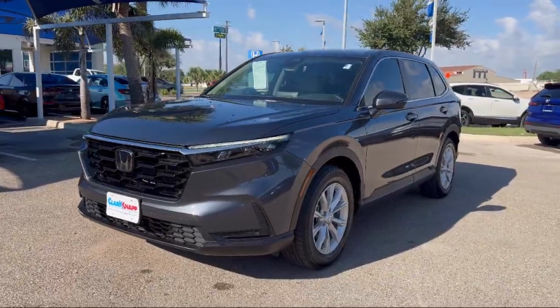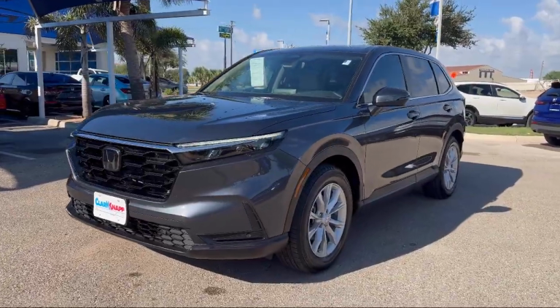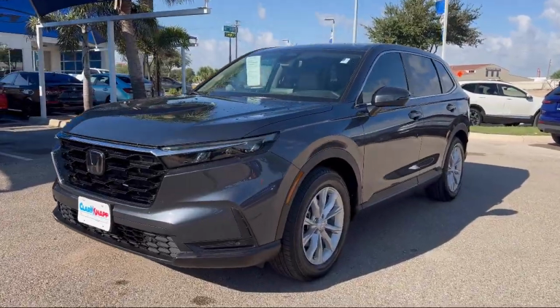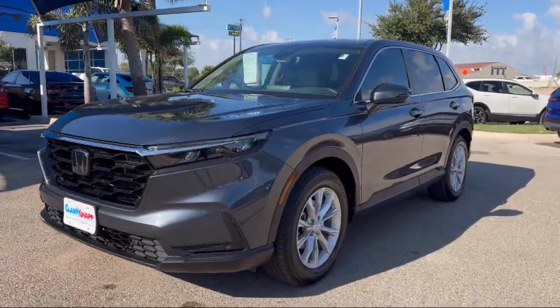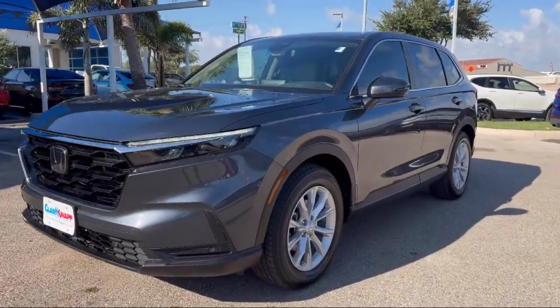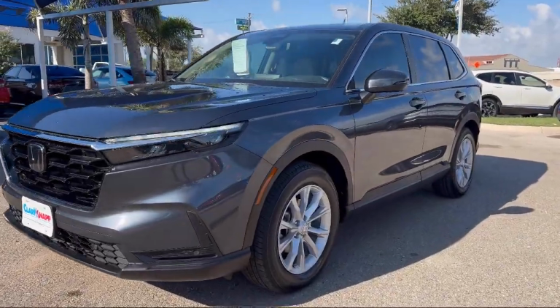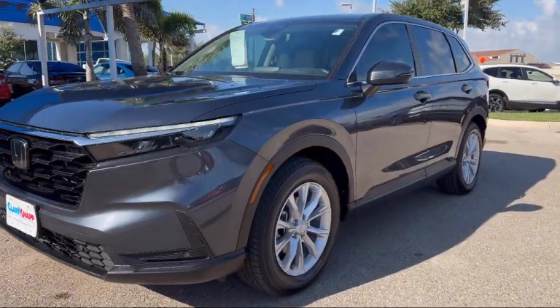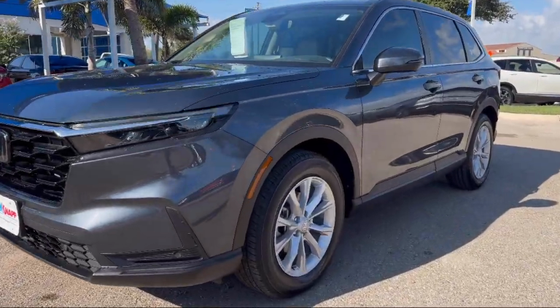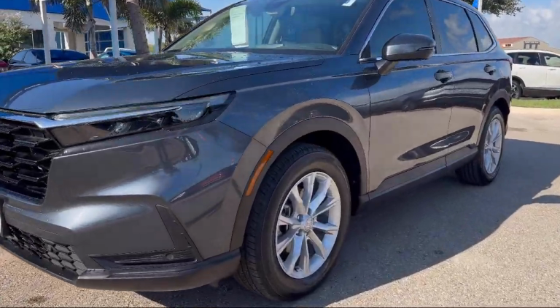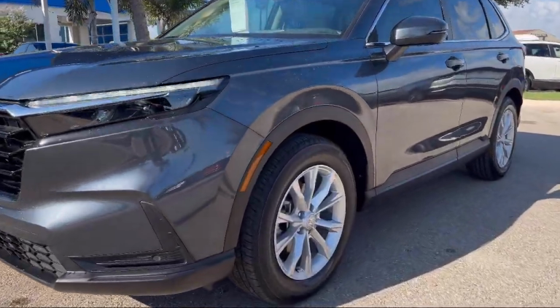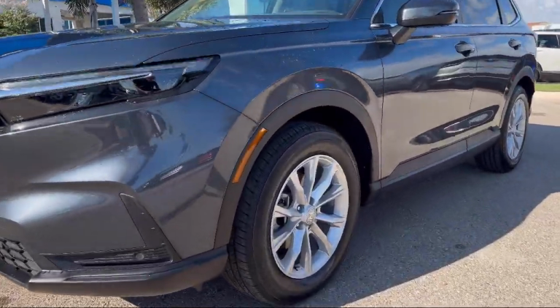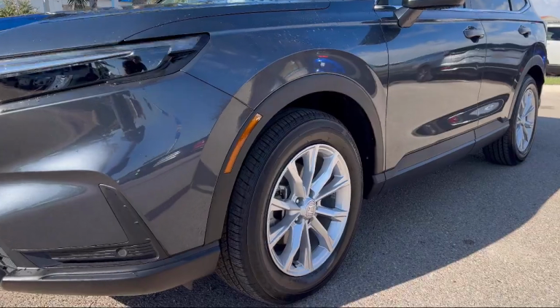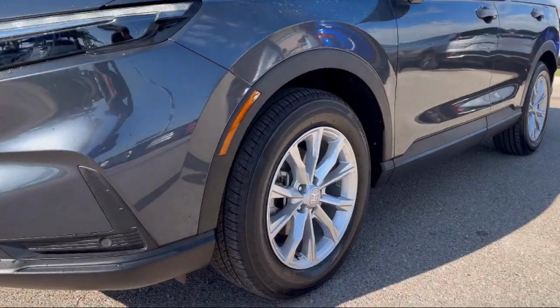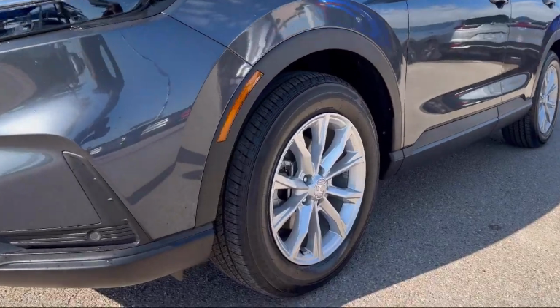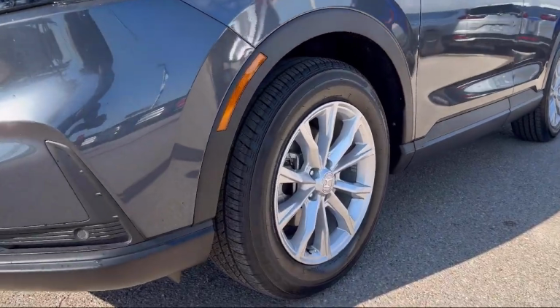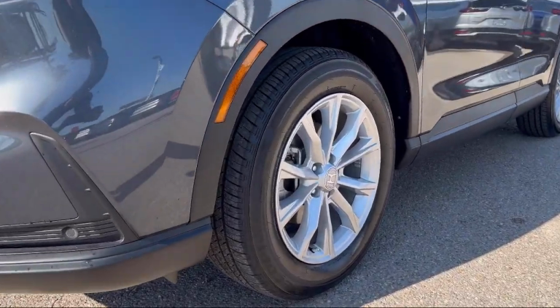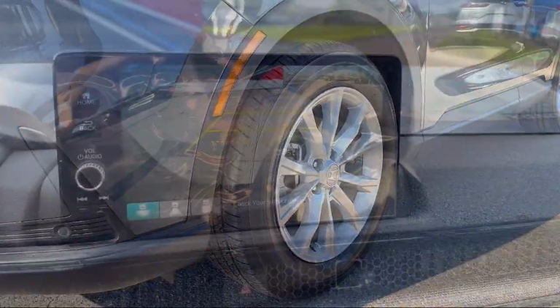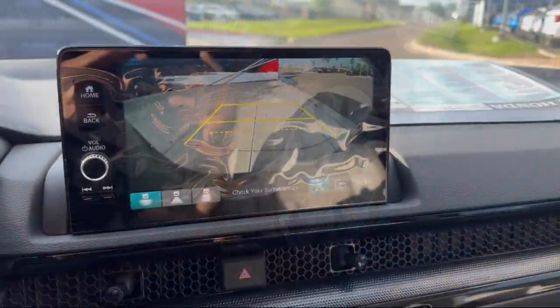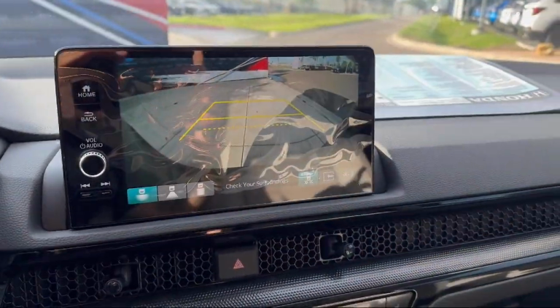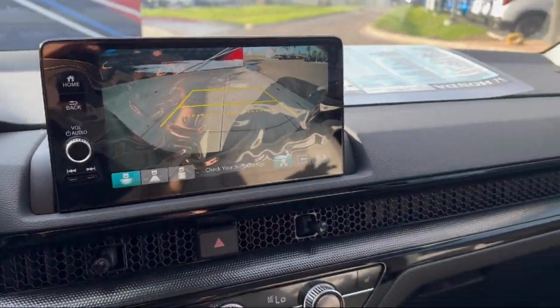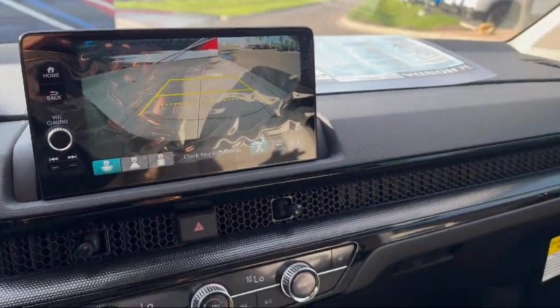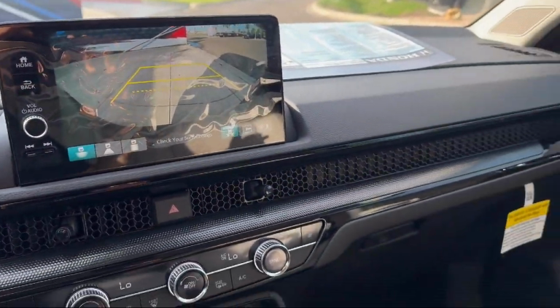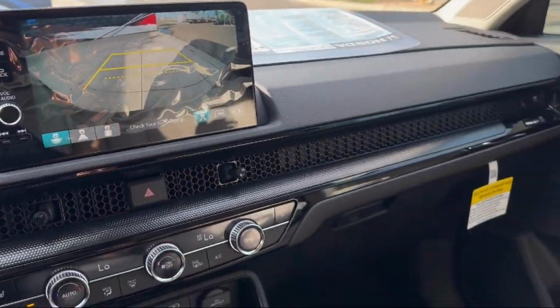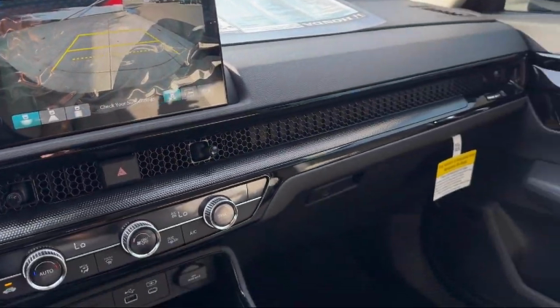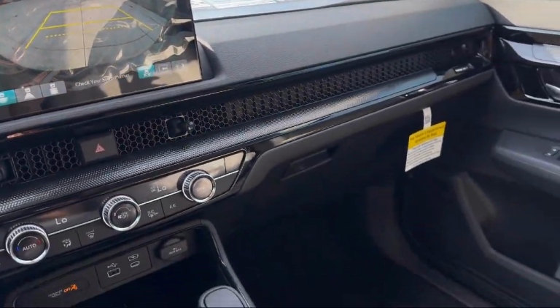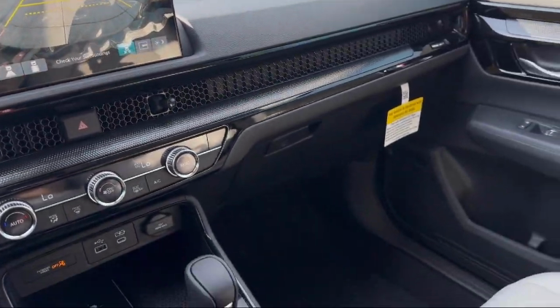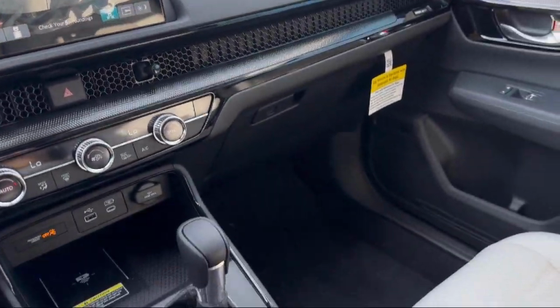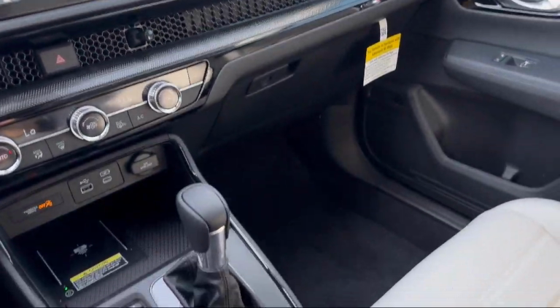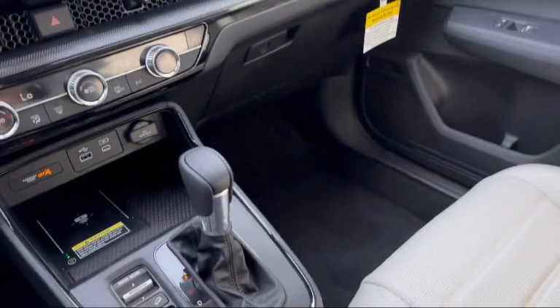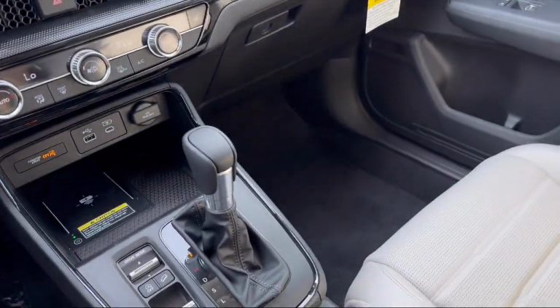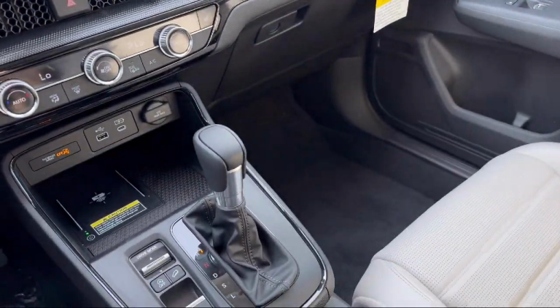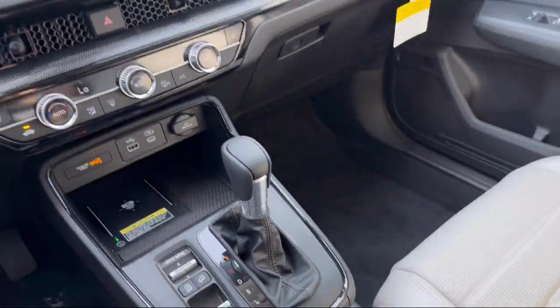Additional features include Sirius XM satellite radio, alloy wheels, keyless entry, speed sensing steering, and it has less than 5,000 miles on the odometer.